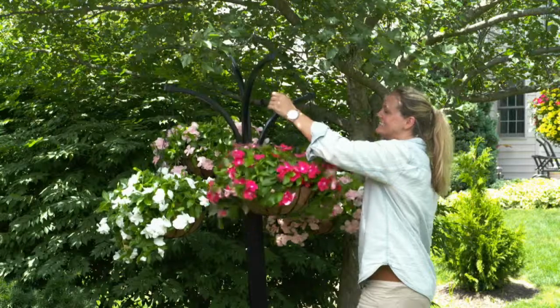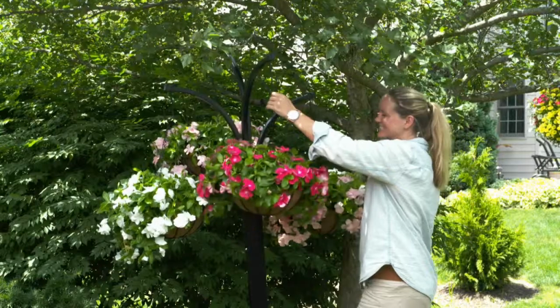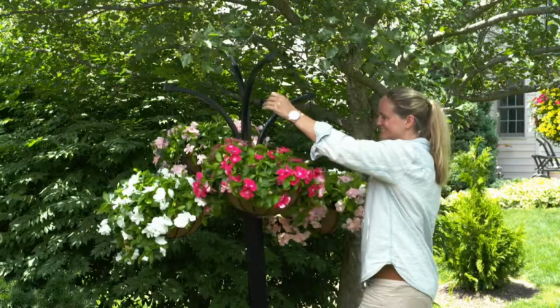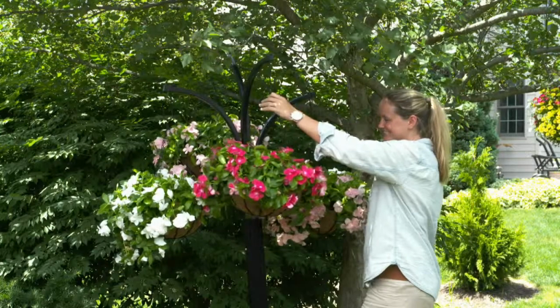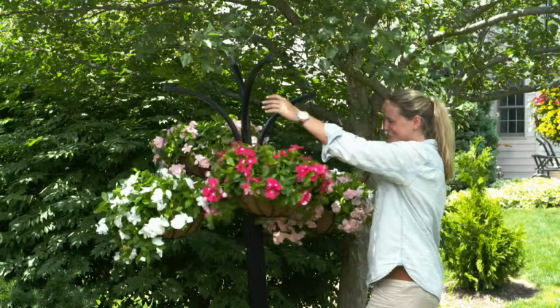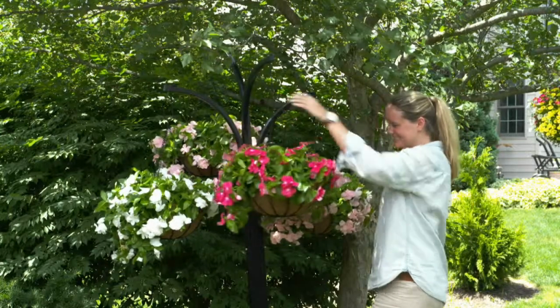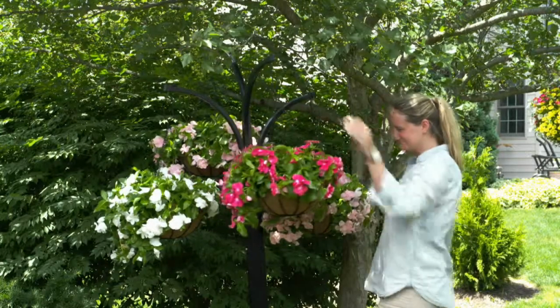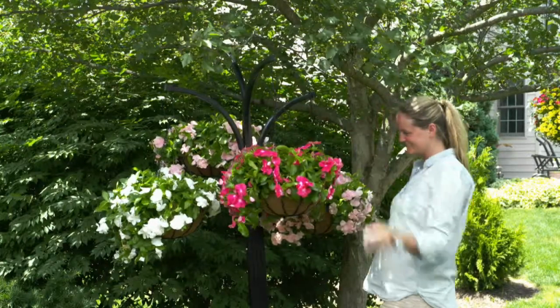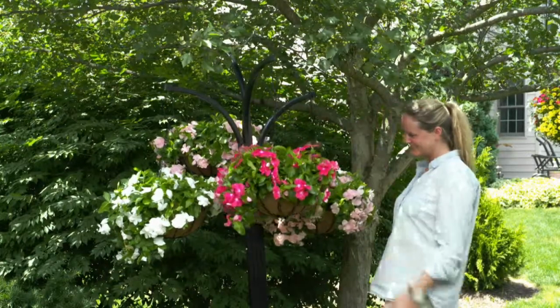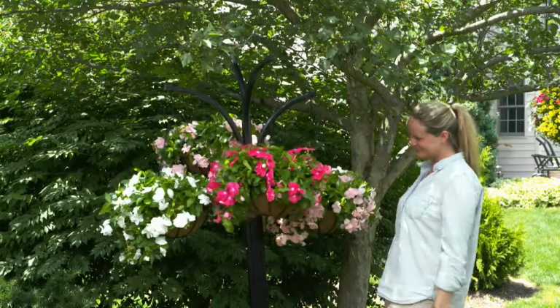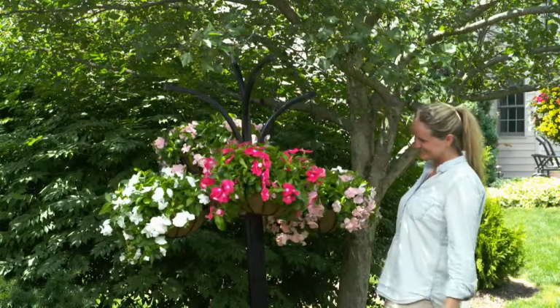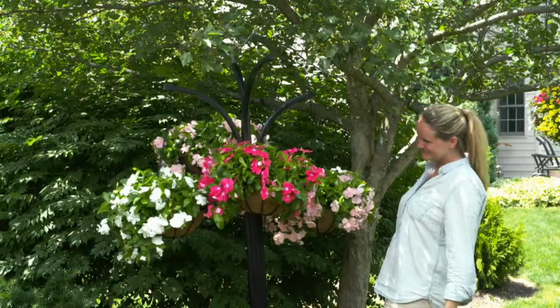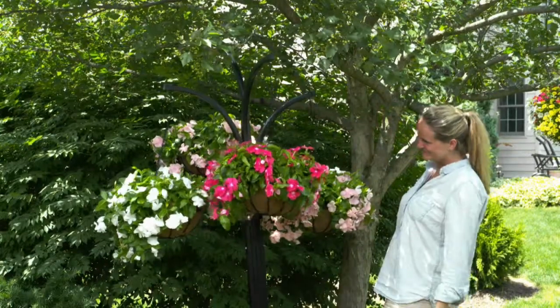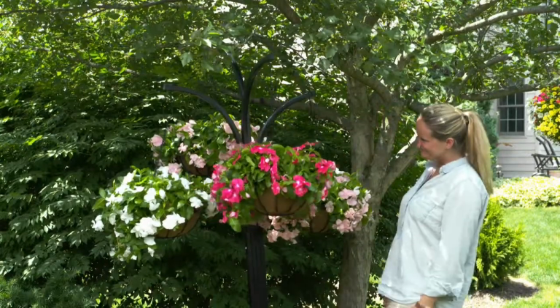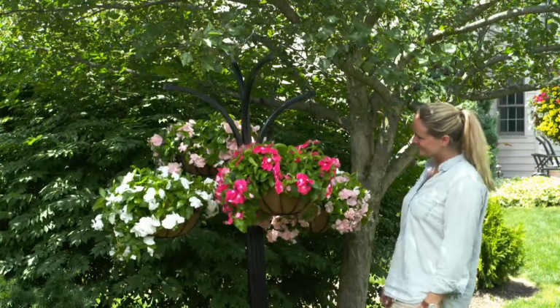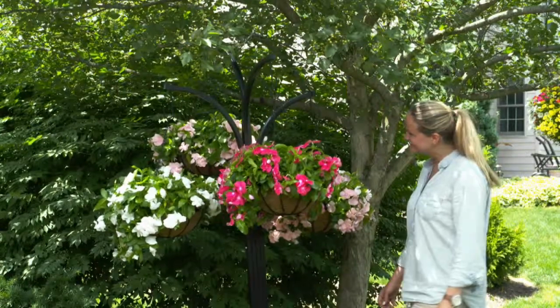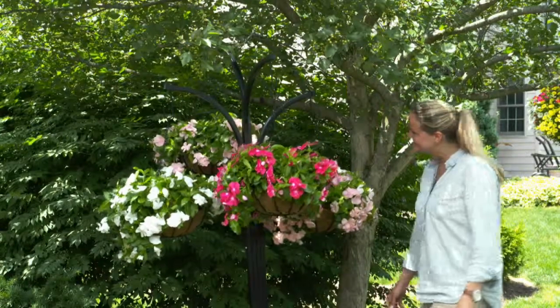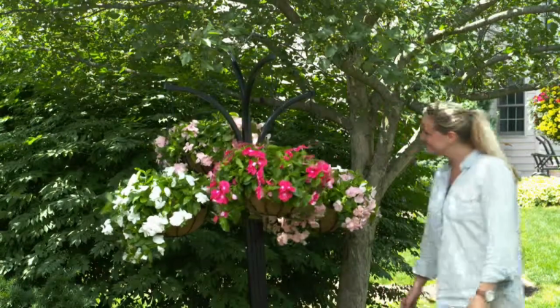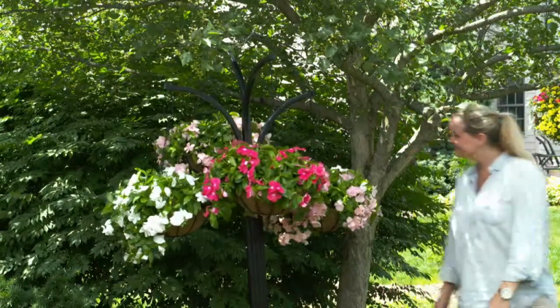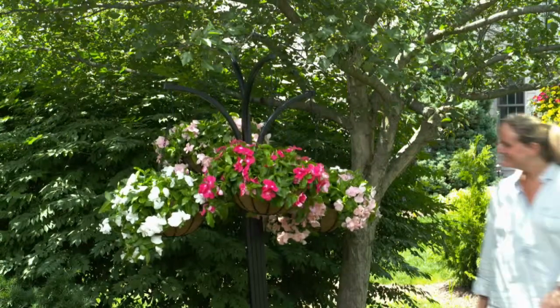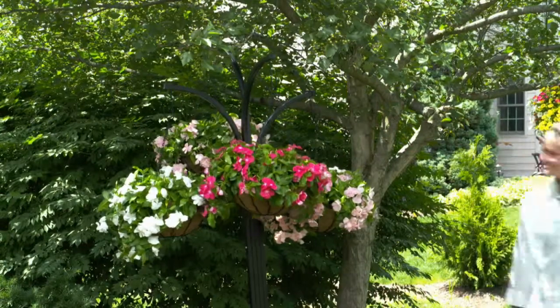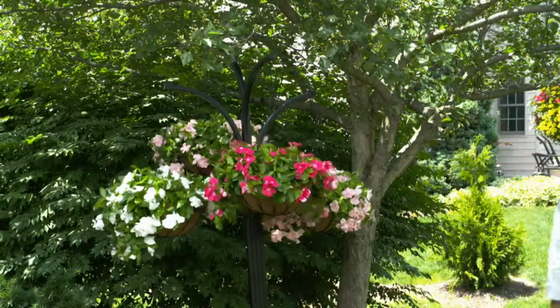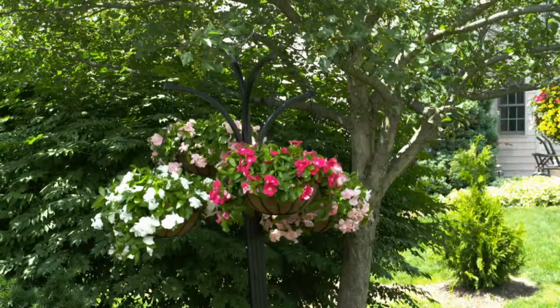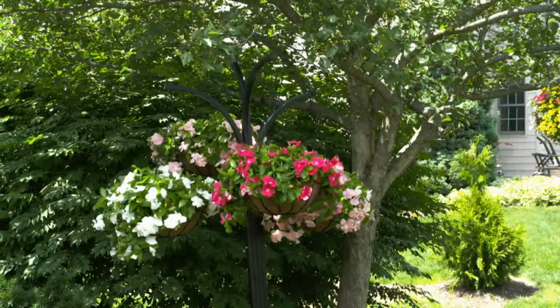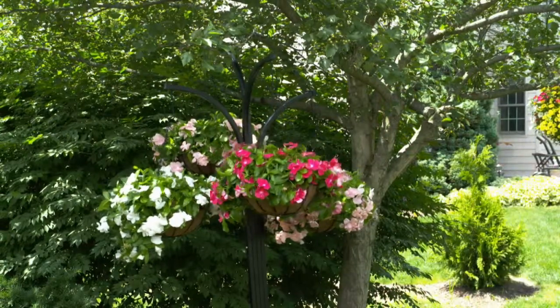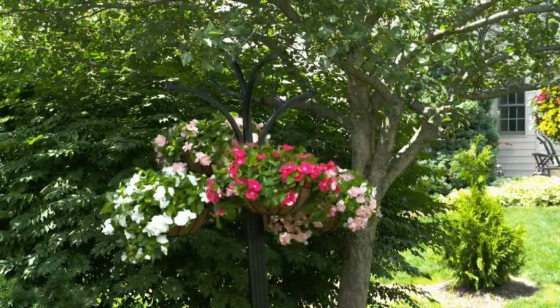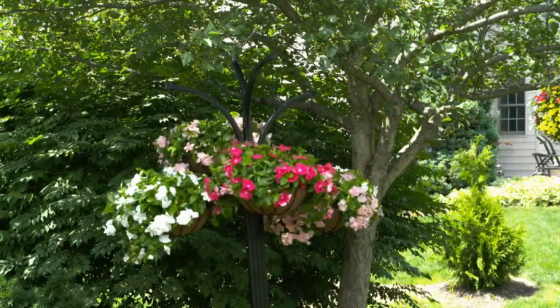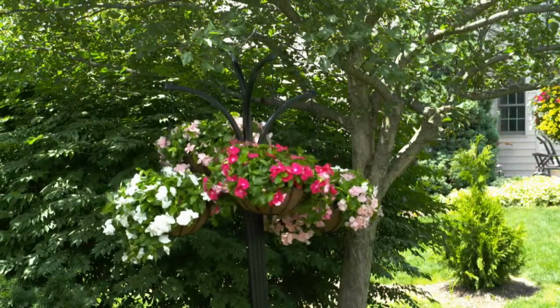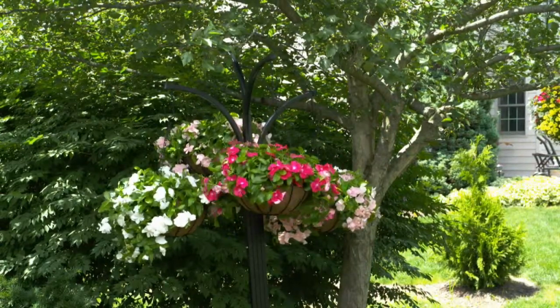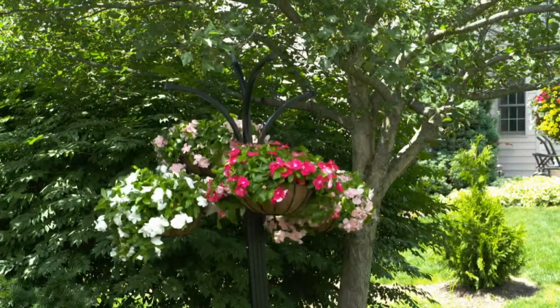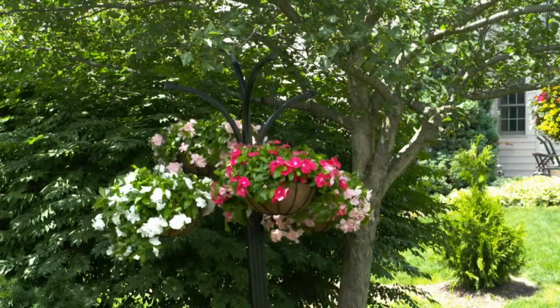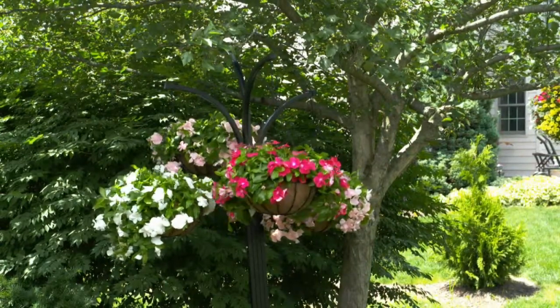You can now hang your baskets on the stand and enjoy beautiful flowers throughout the summer.